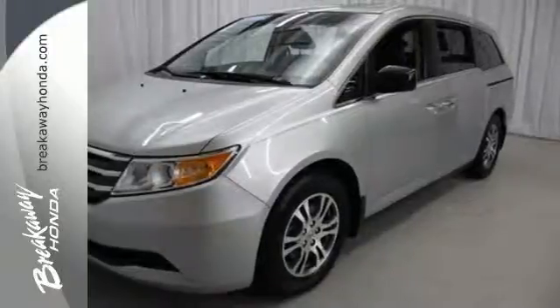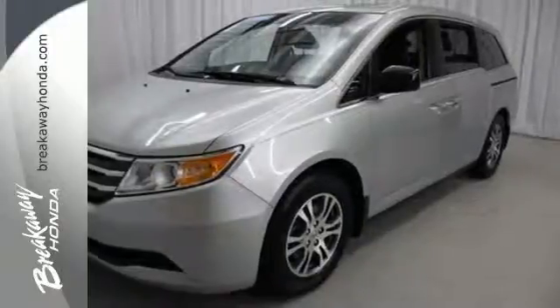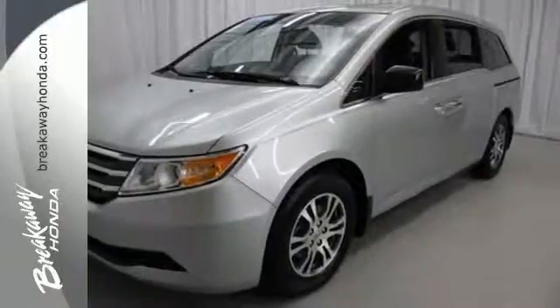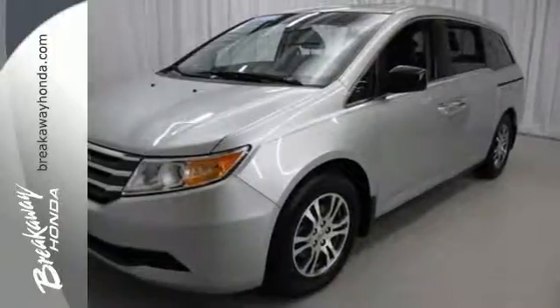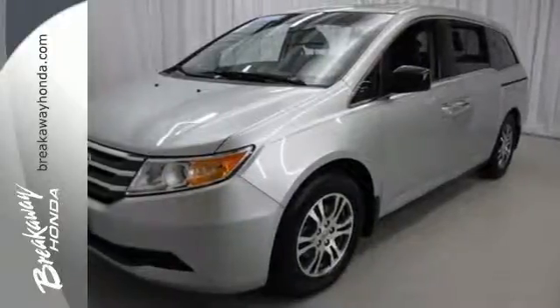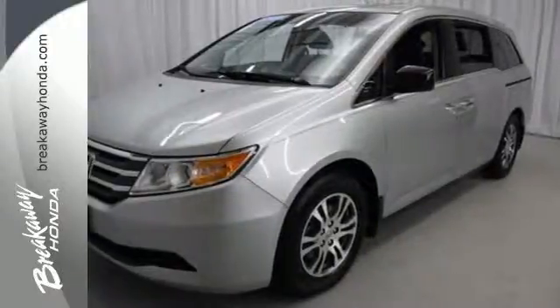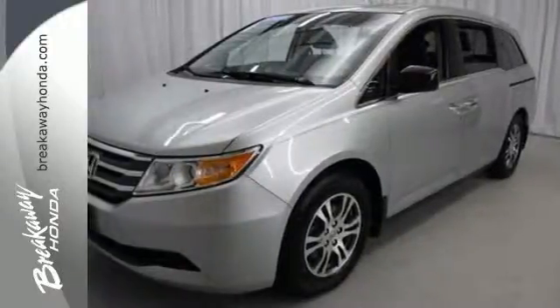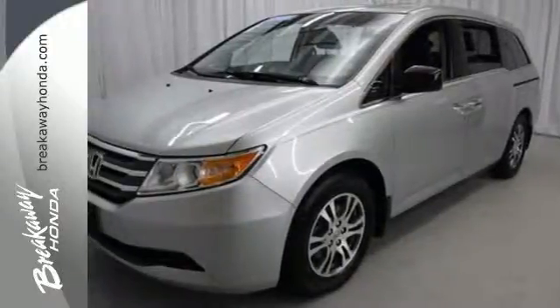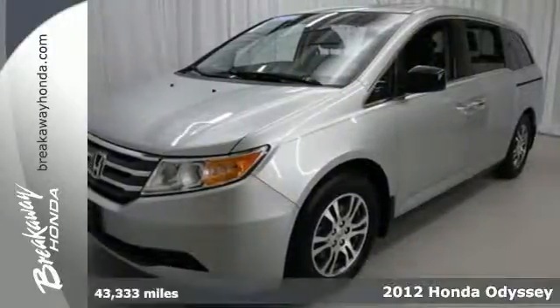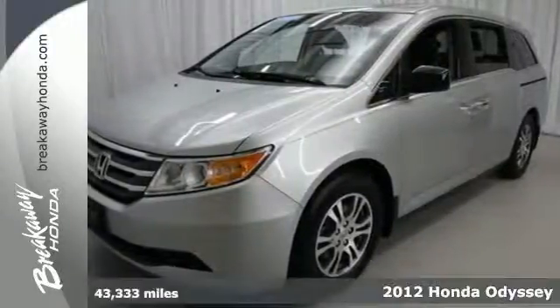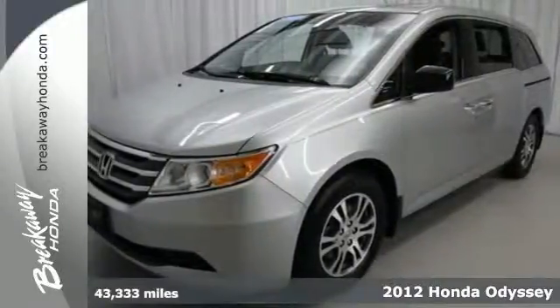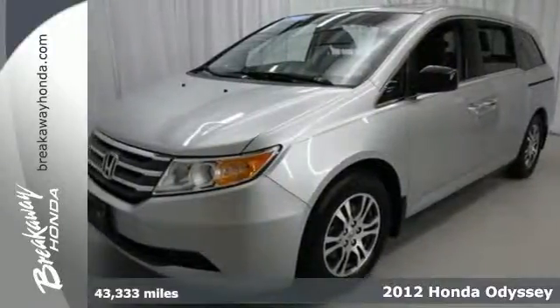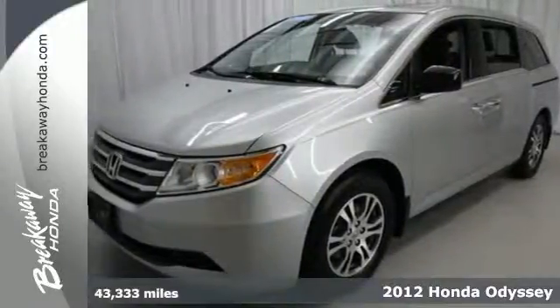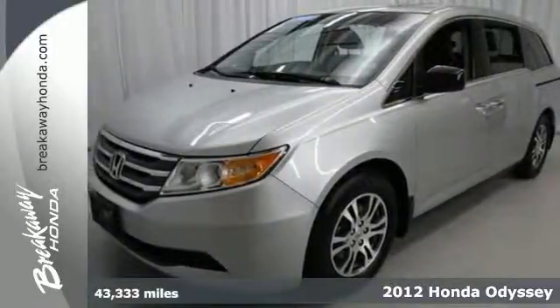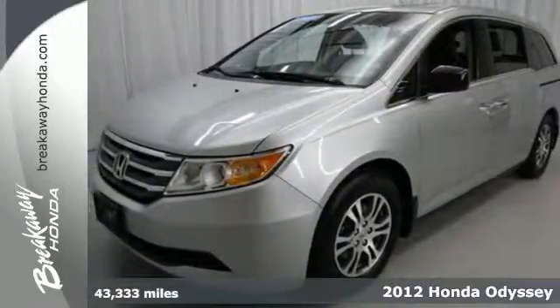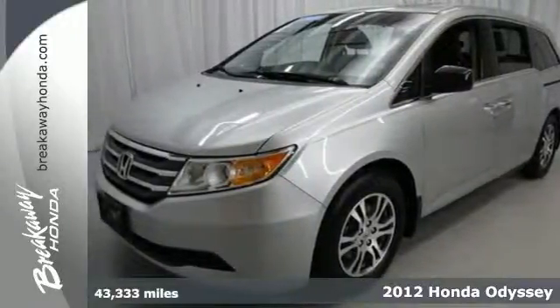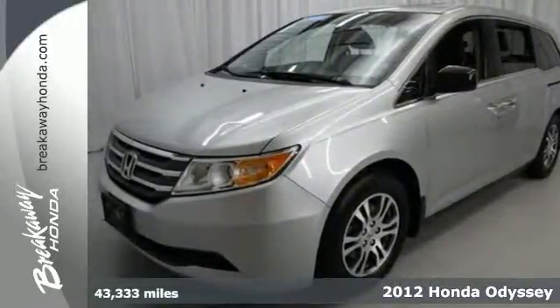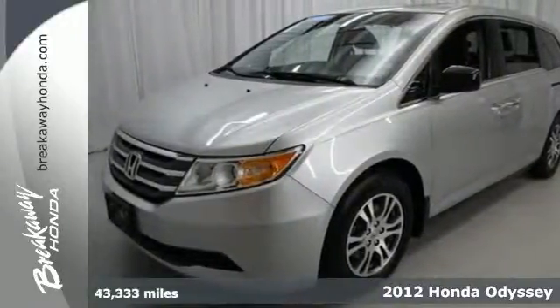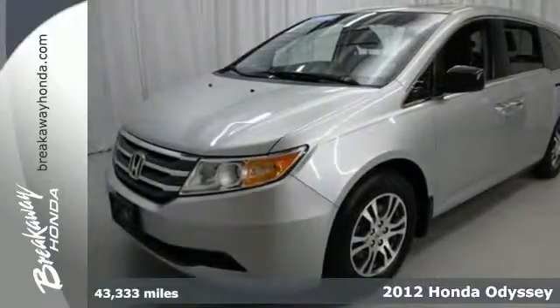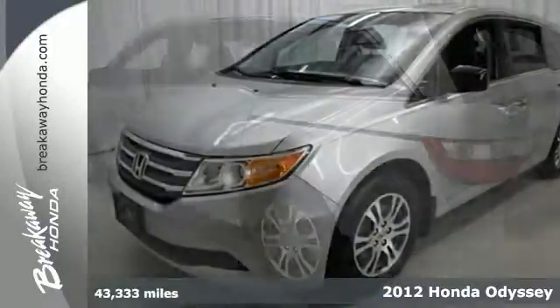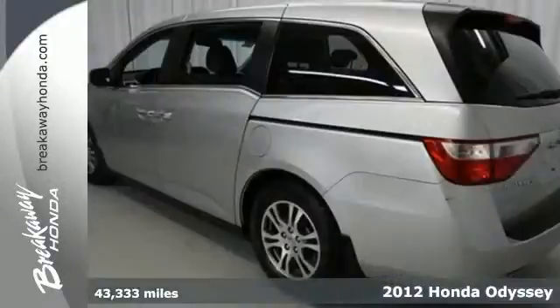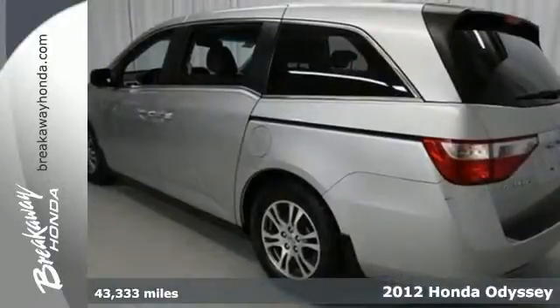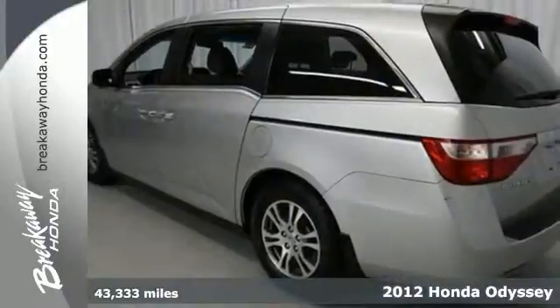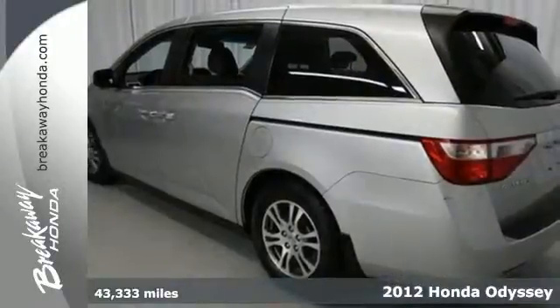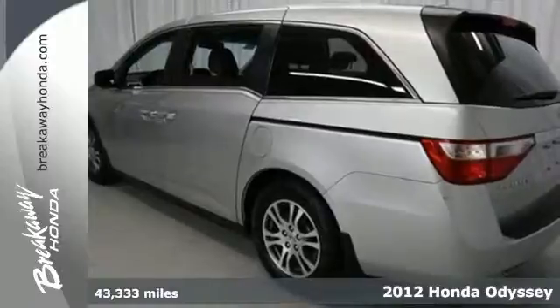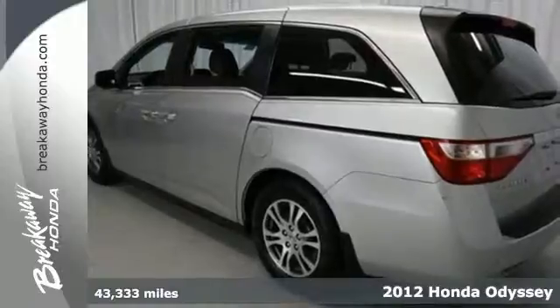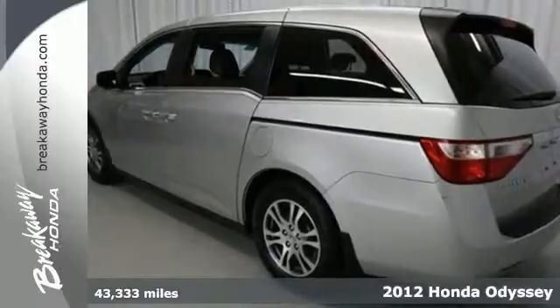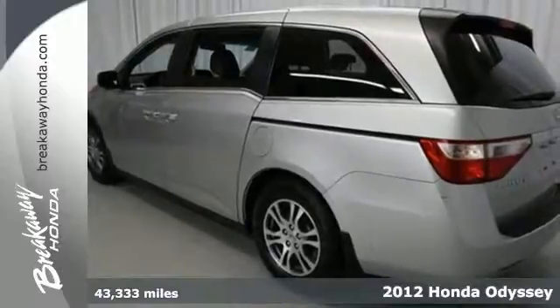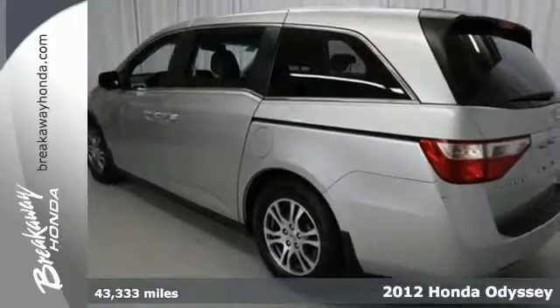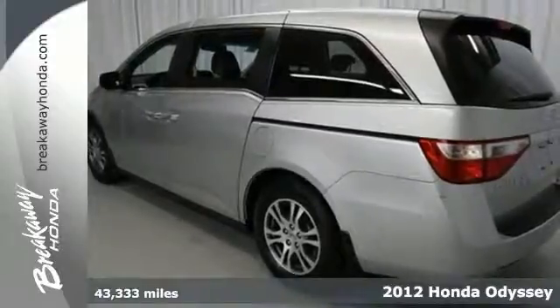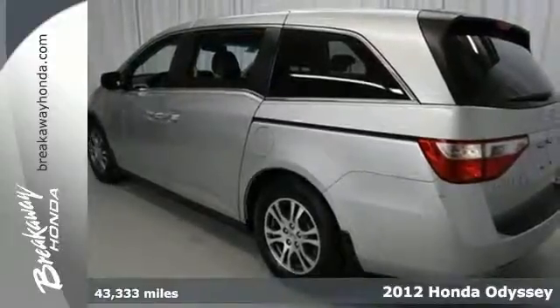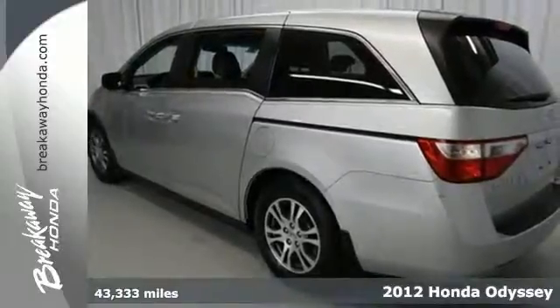Here's the 2012 Honda Odyssey. This stylish minivan will be the perfect vehicle for you and your family.